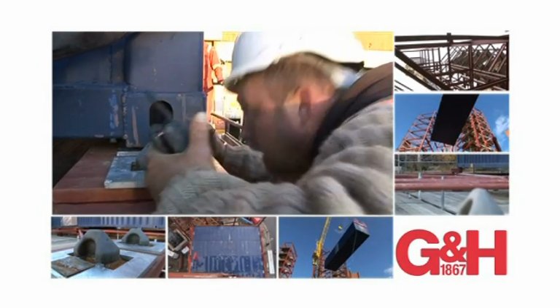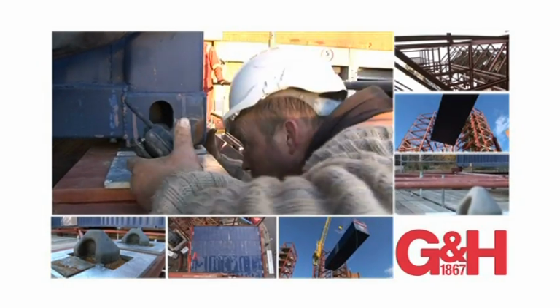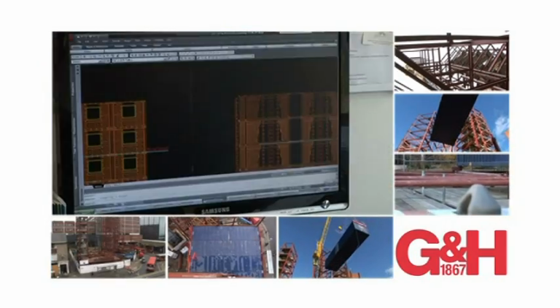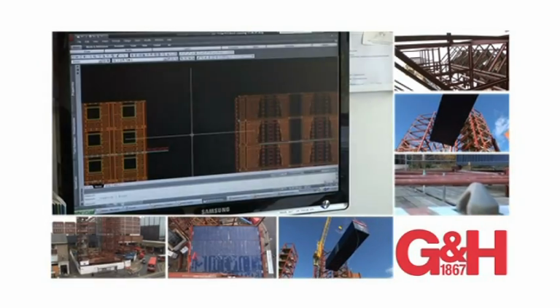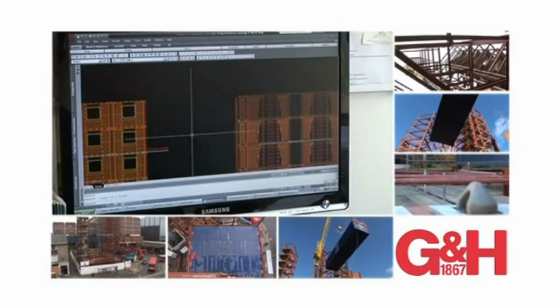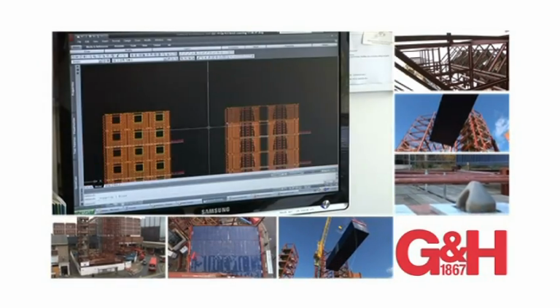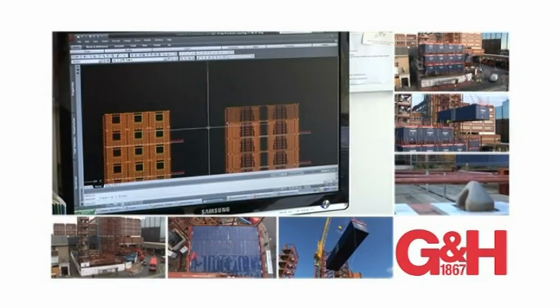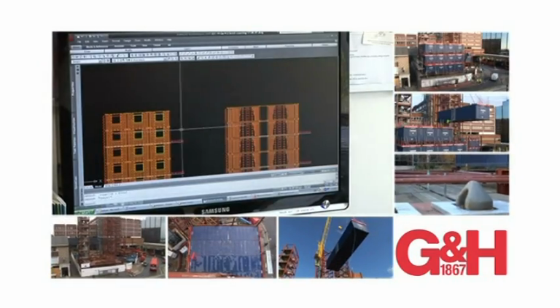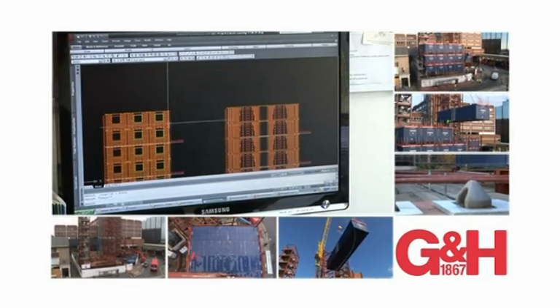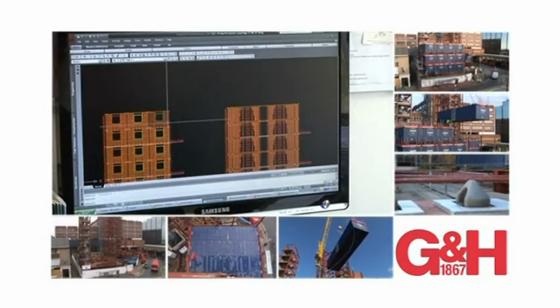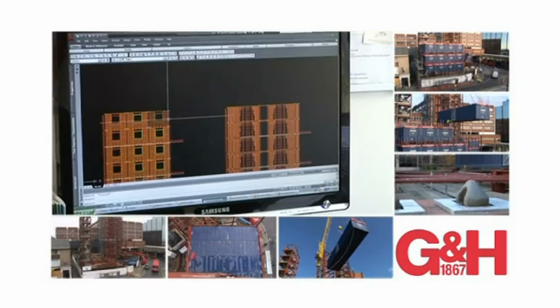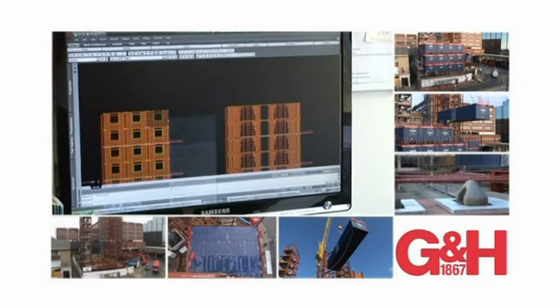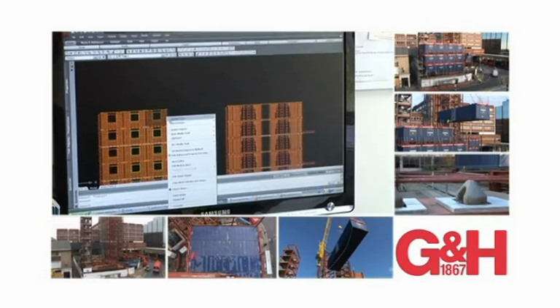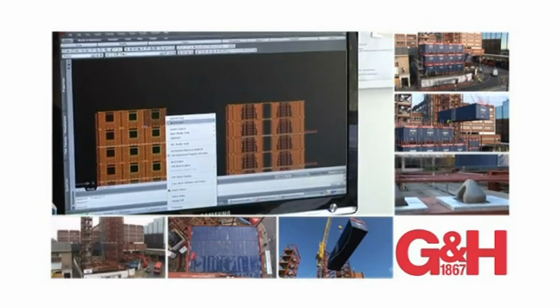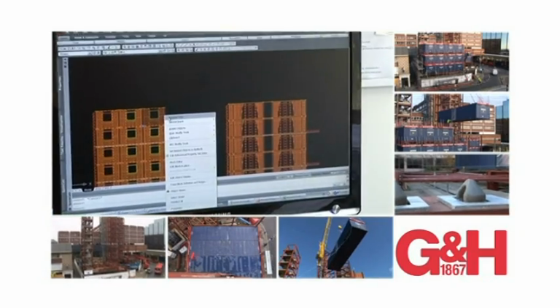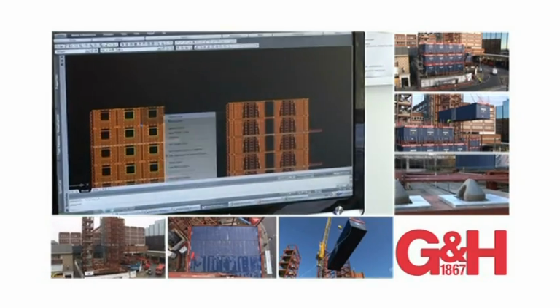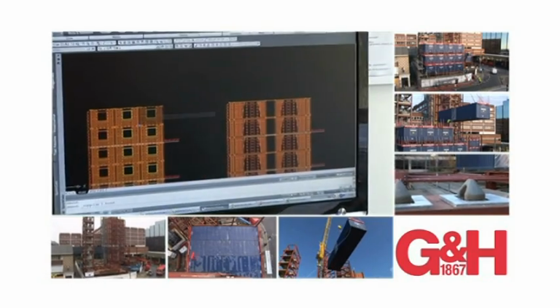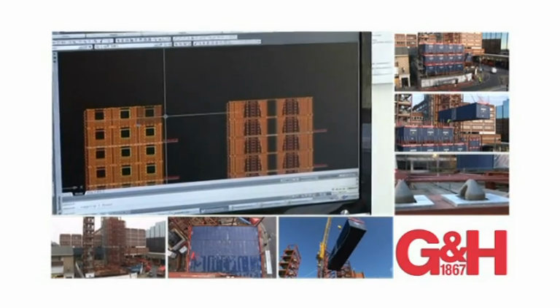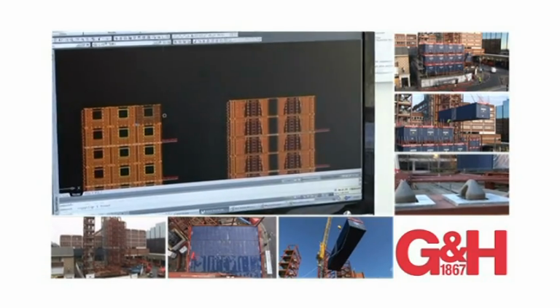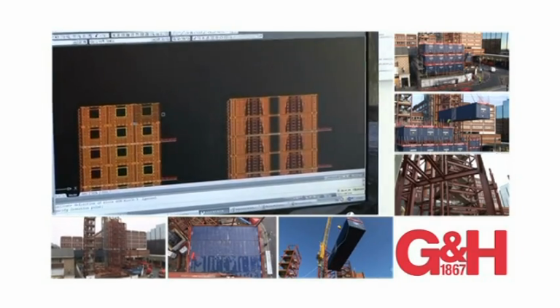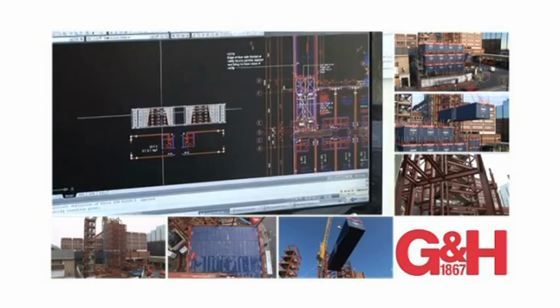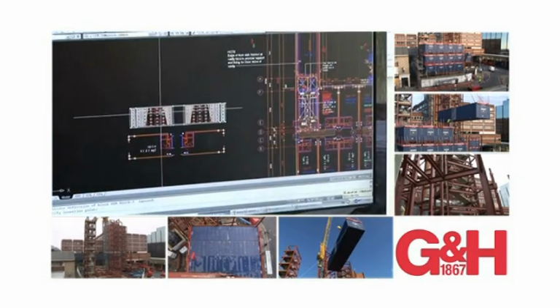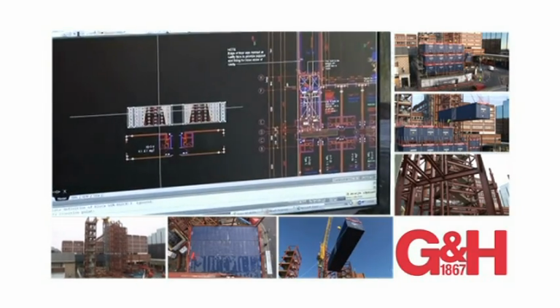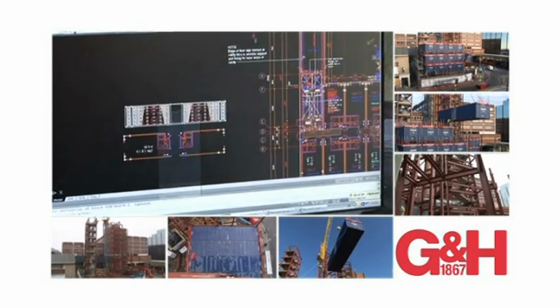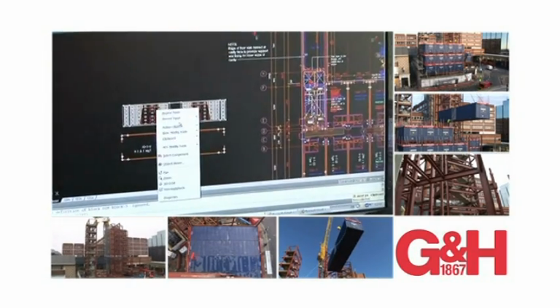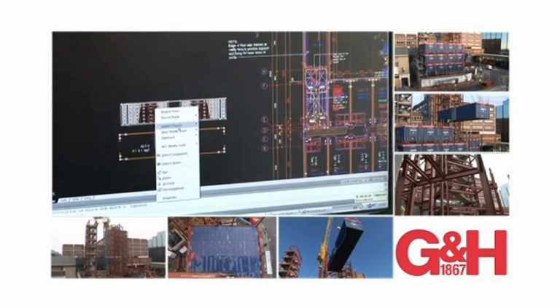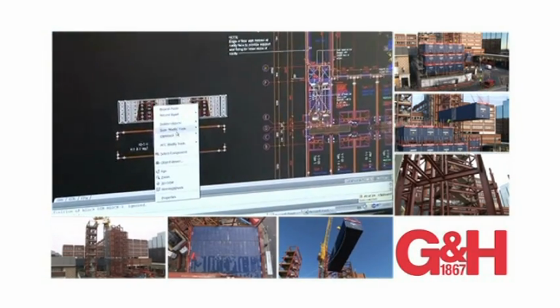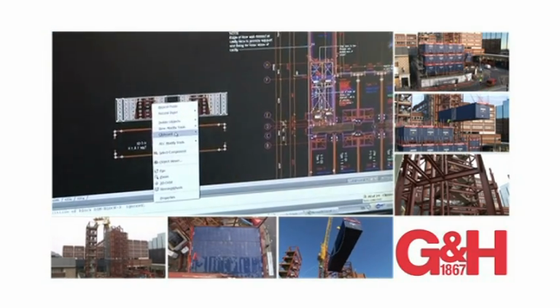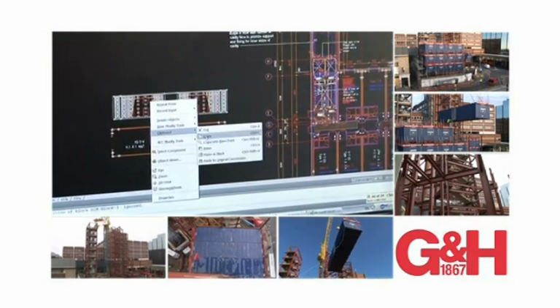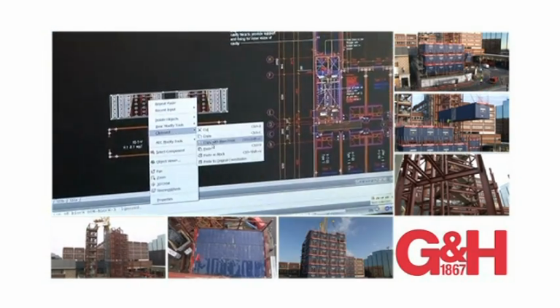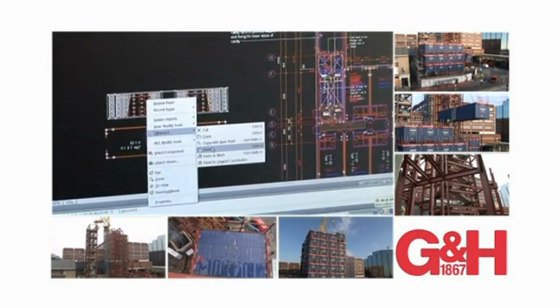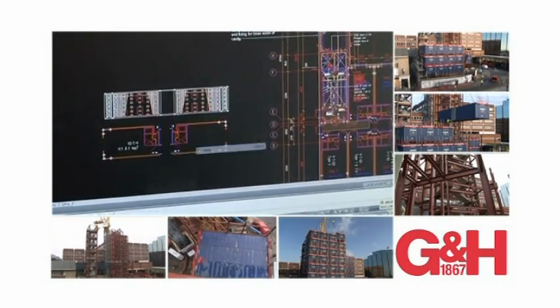When the modules are nested, they are locked horizontally and vertically to provide the structural core and frame of the building.